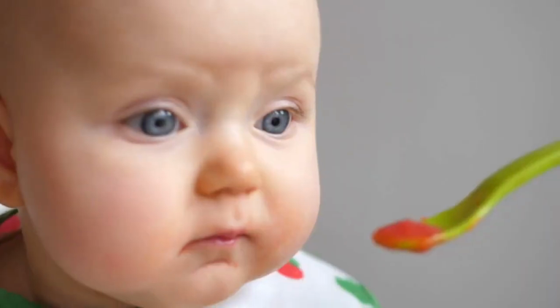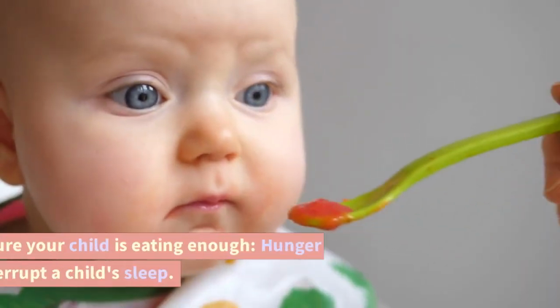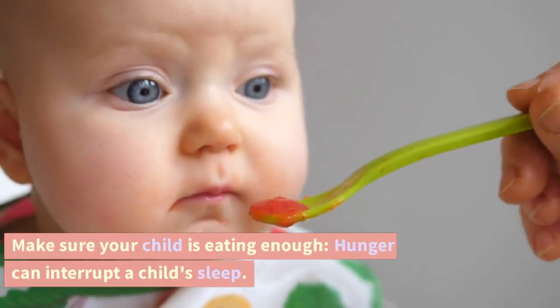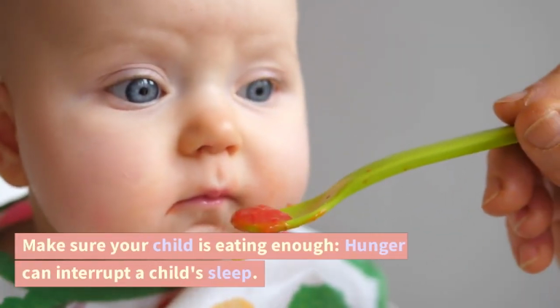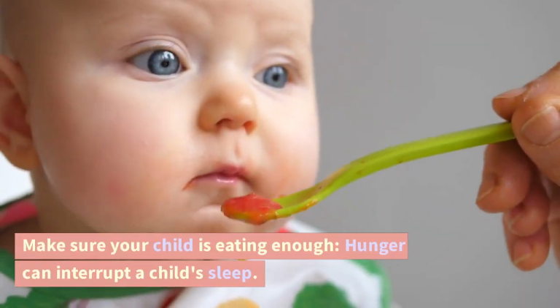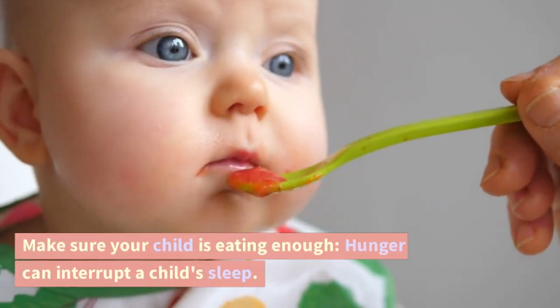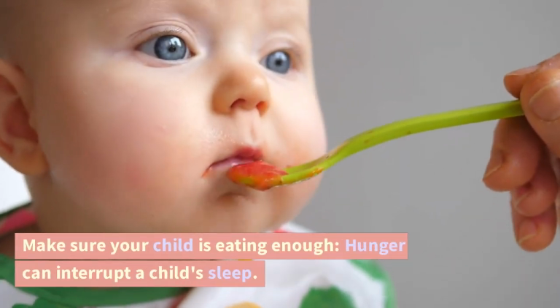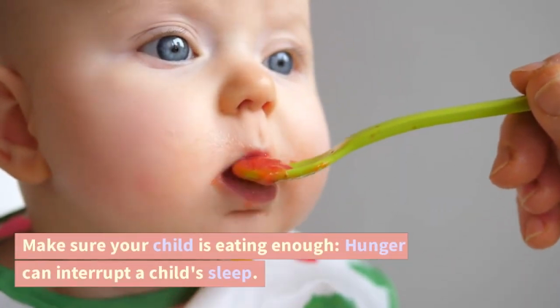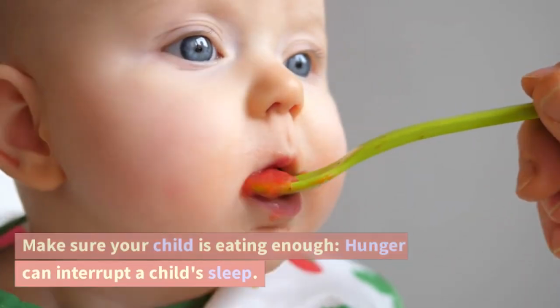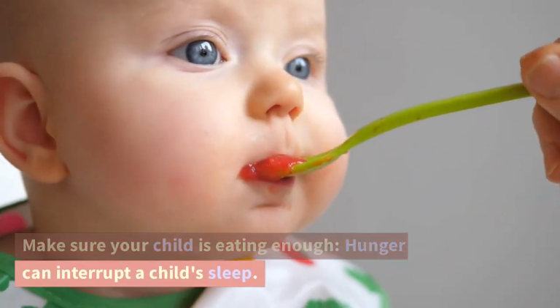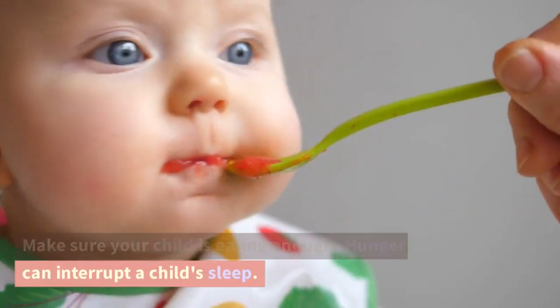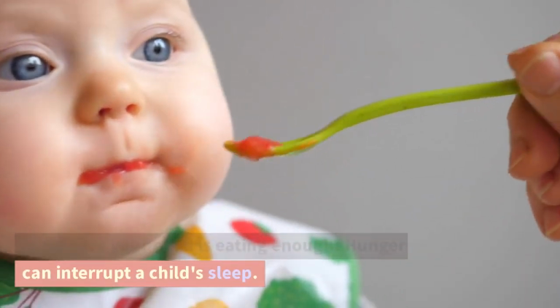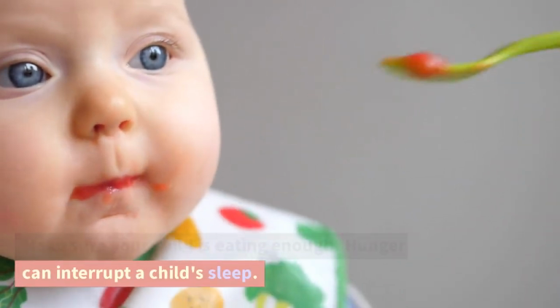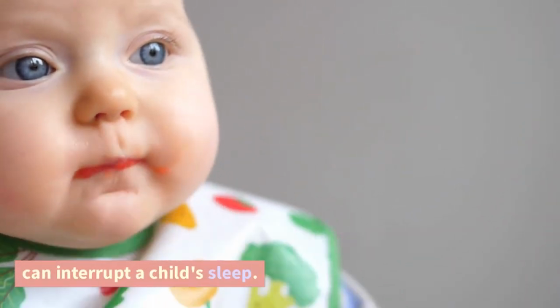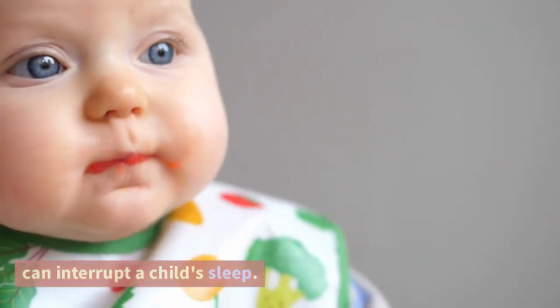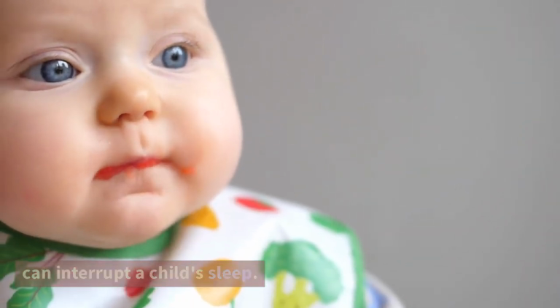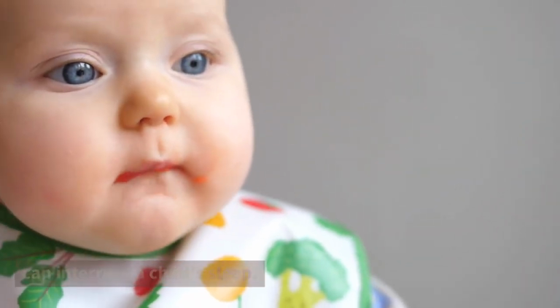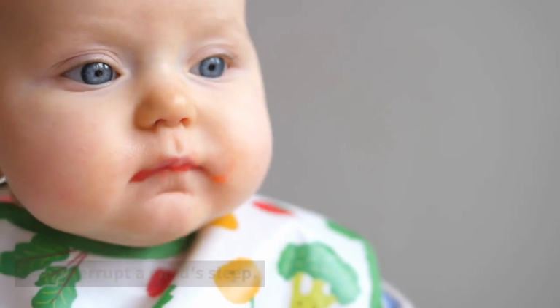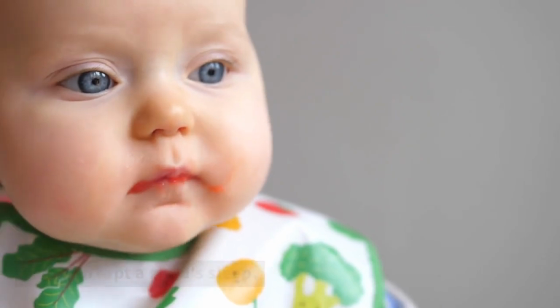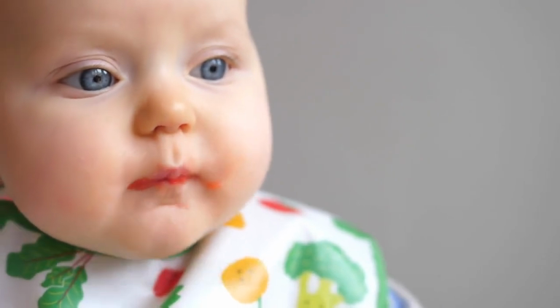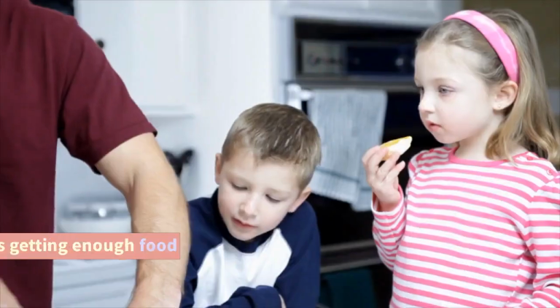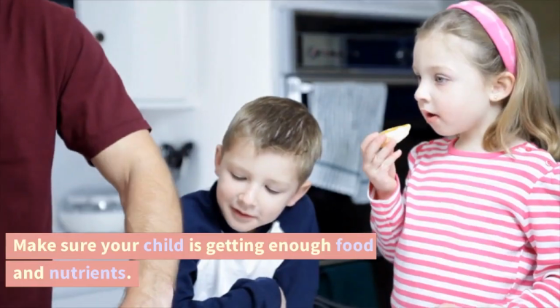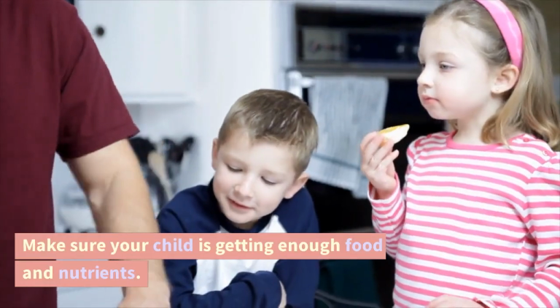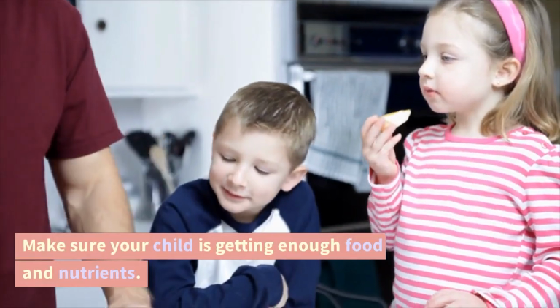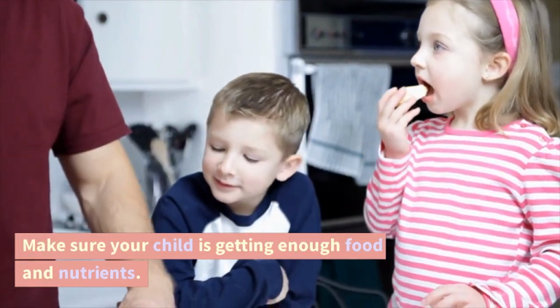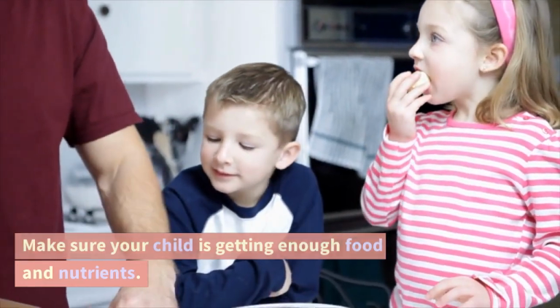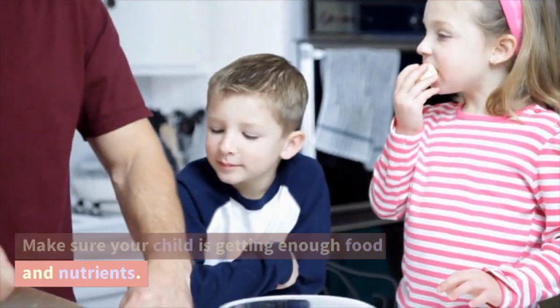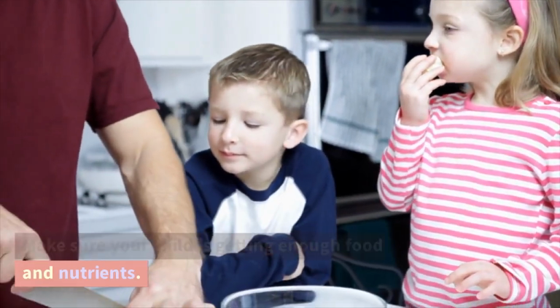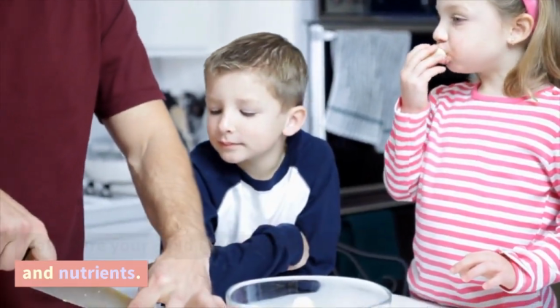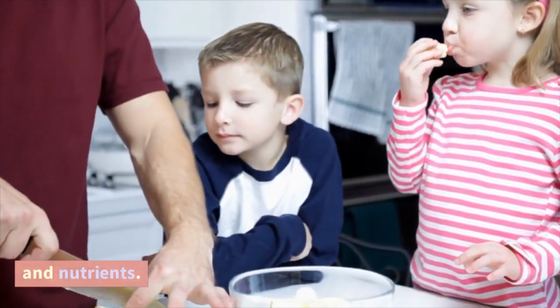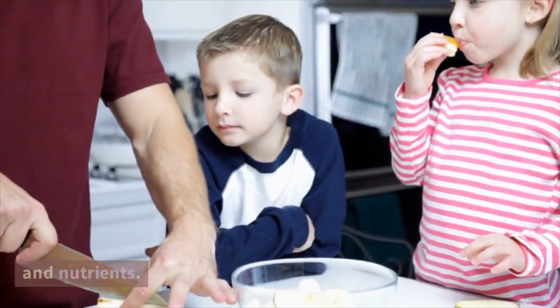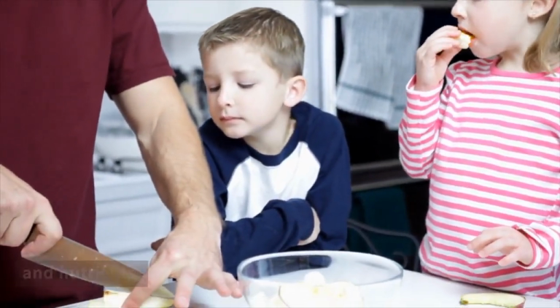Make sure your child is eating enough. Hunger can interrupt a child's sleep, so make sure your child is getting enough food and nutrients.